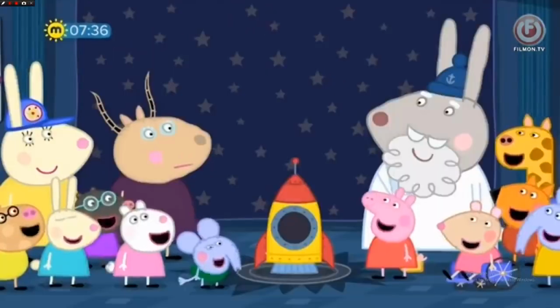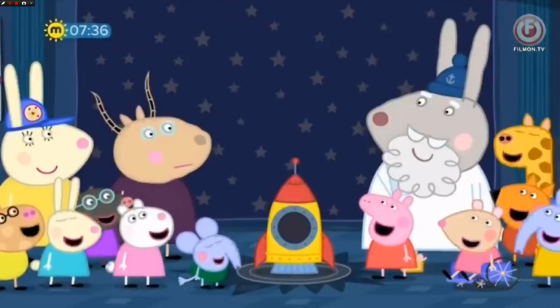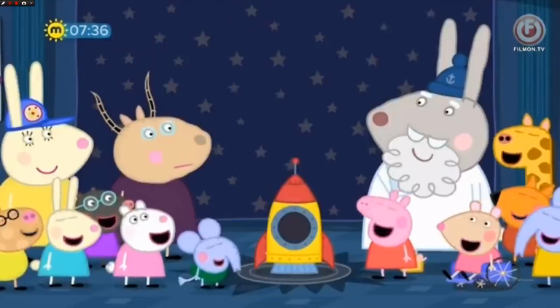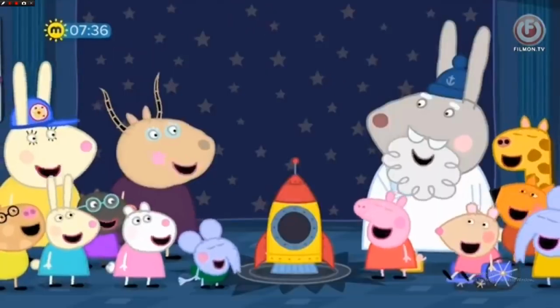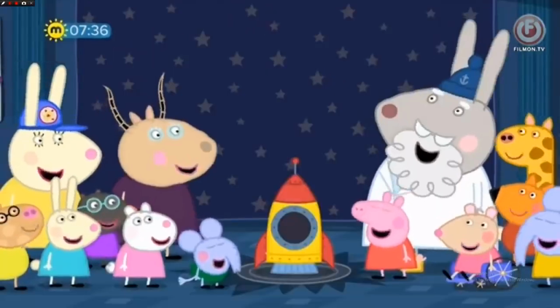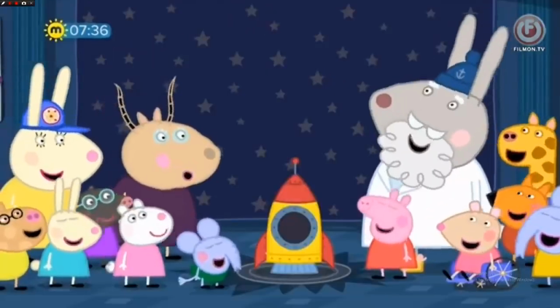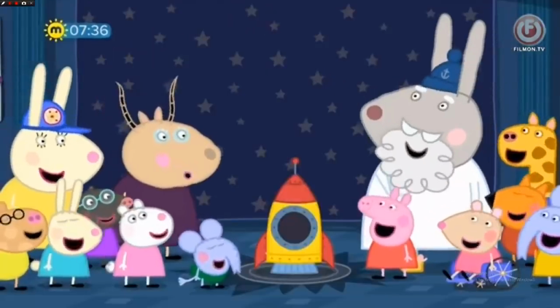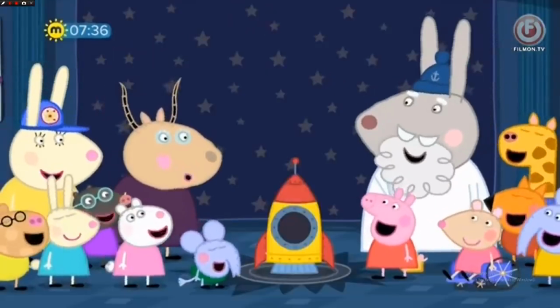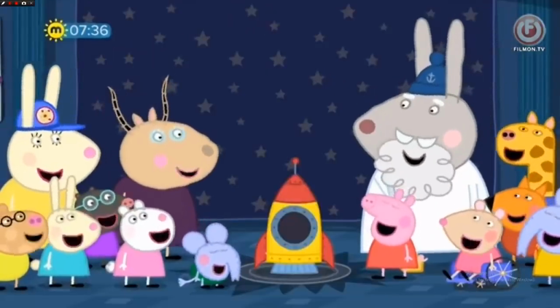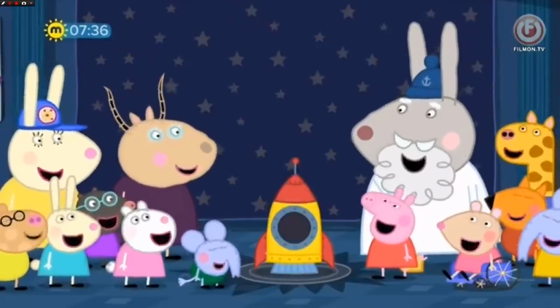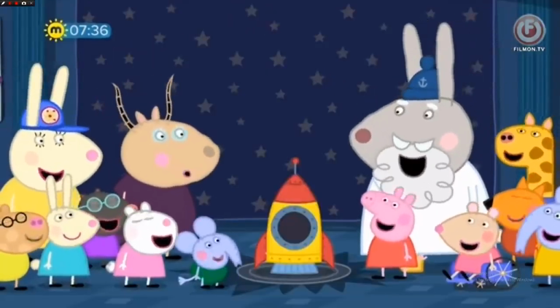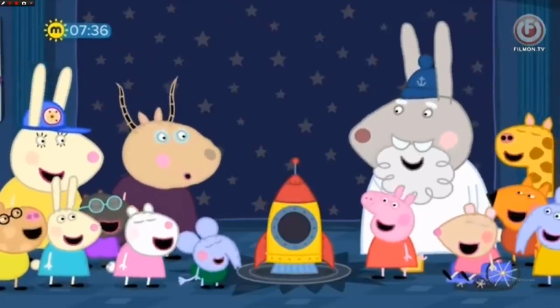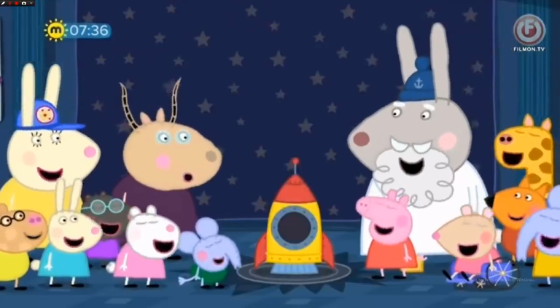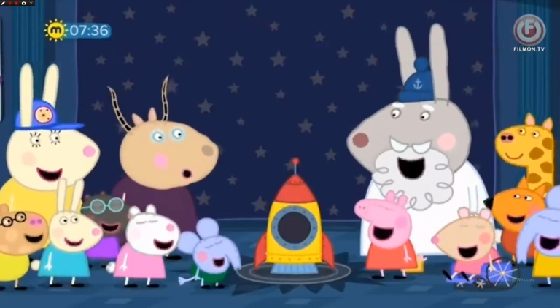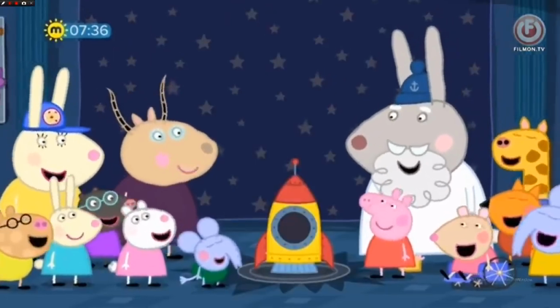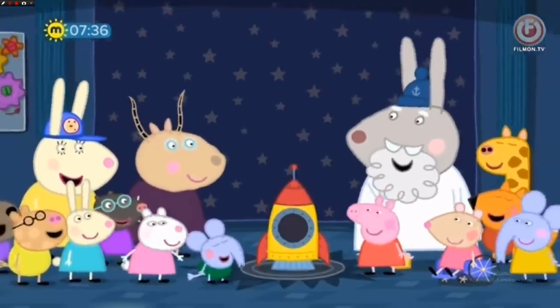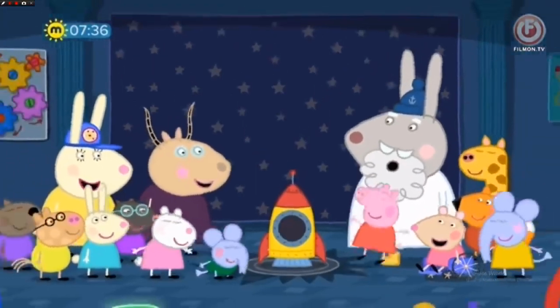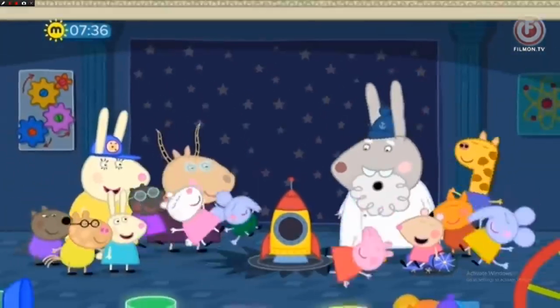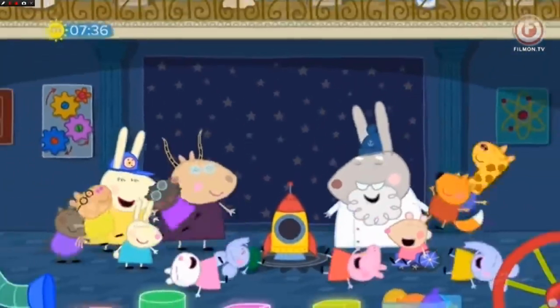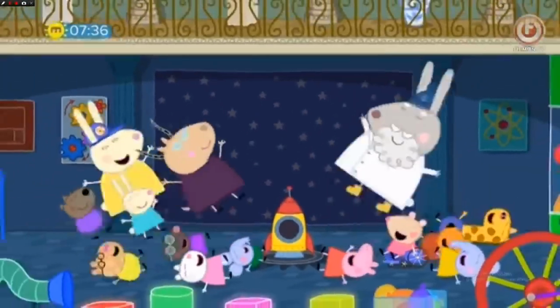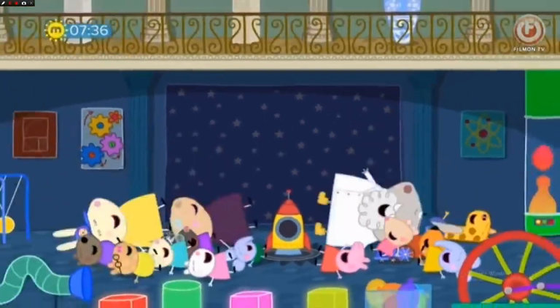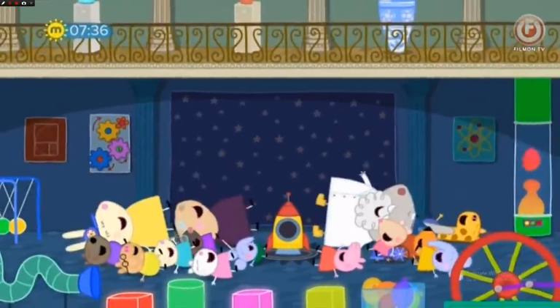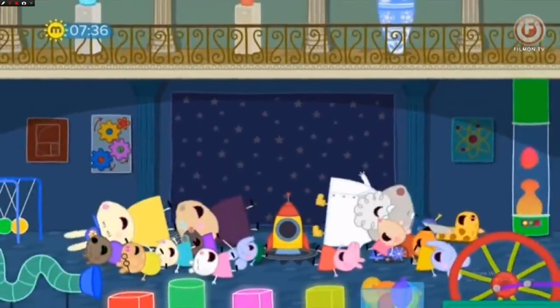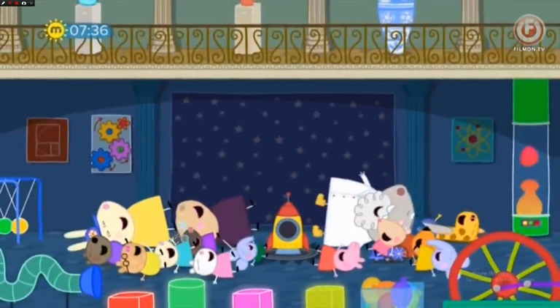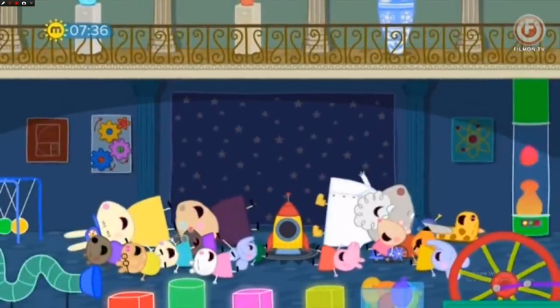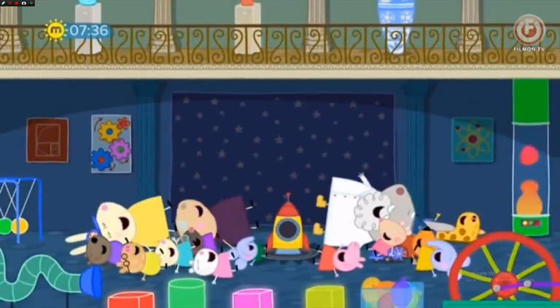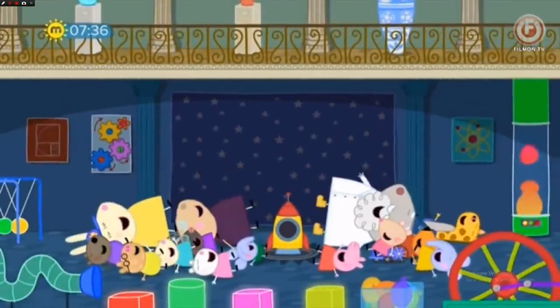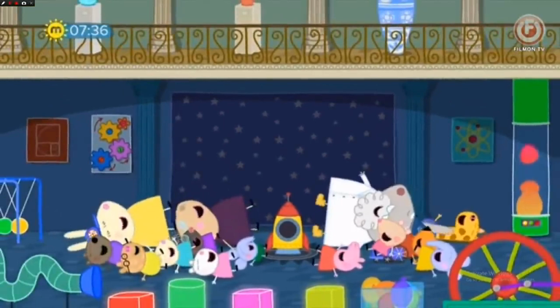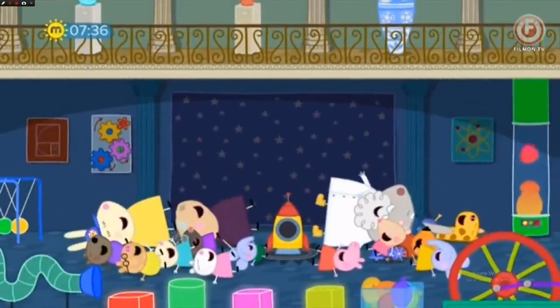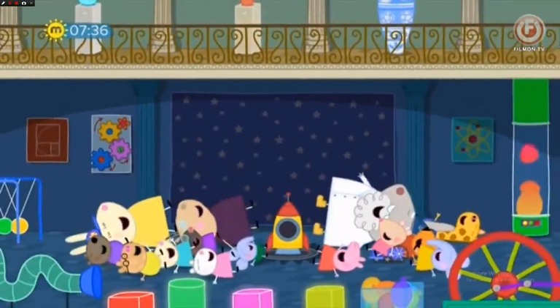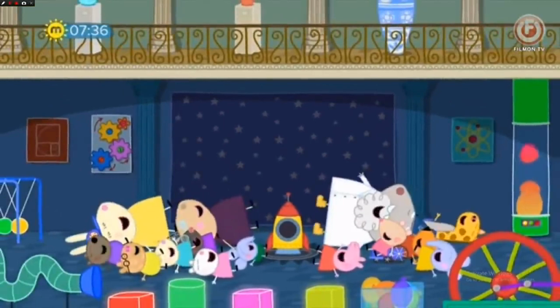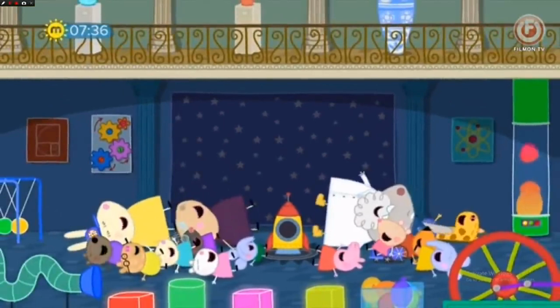Peppa loves the science museum. Everyone loves the science museum!